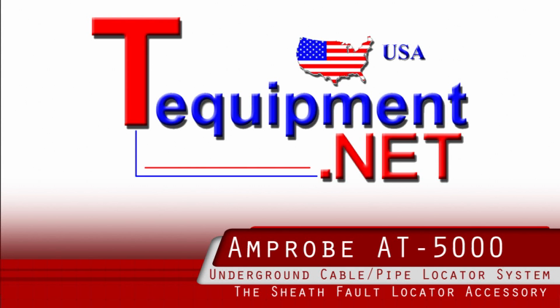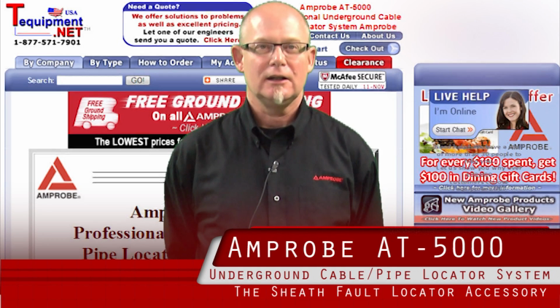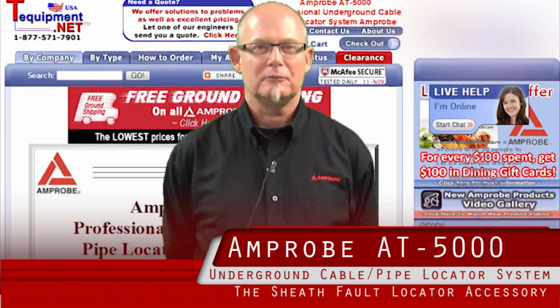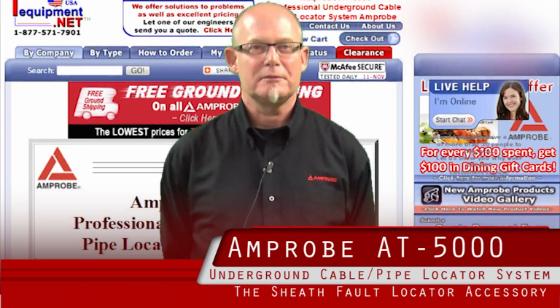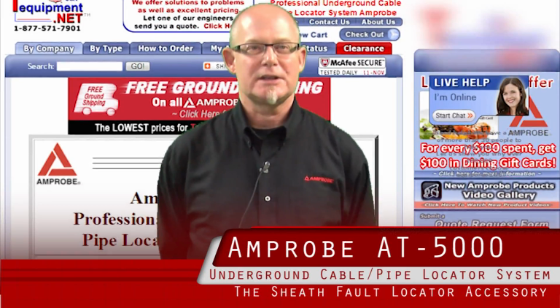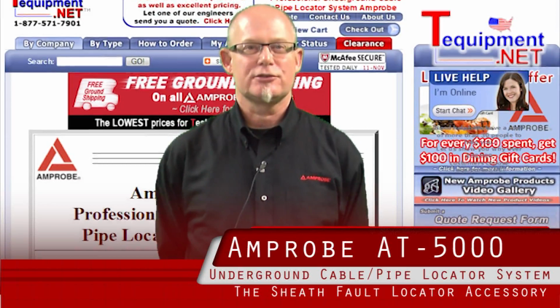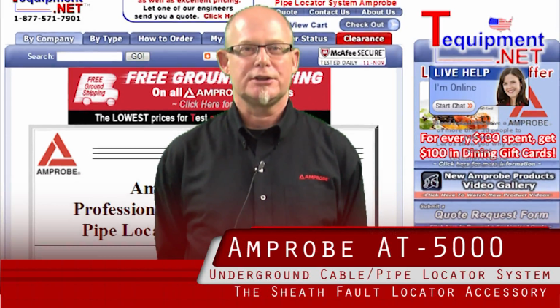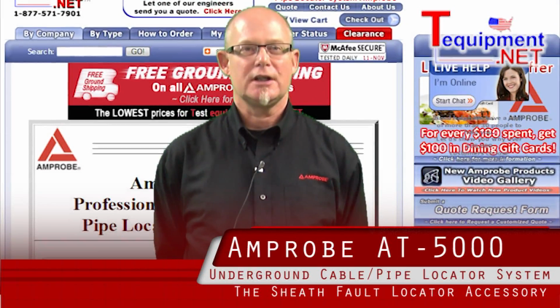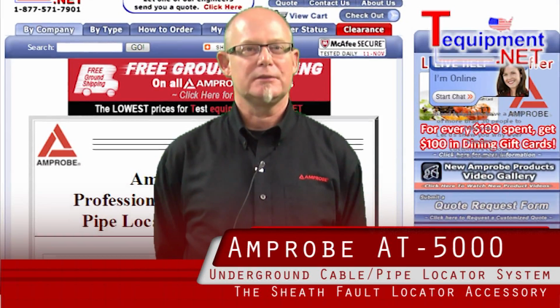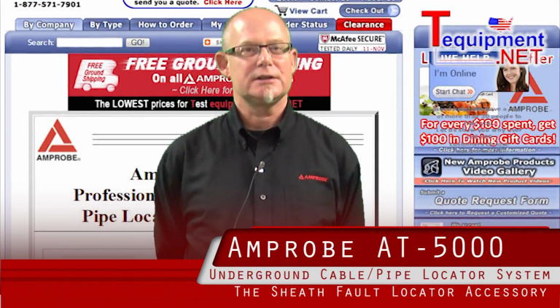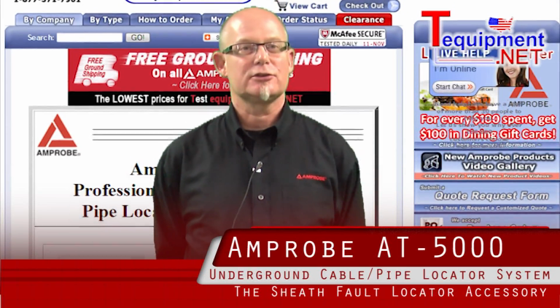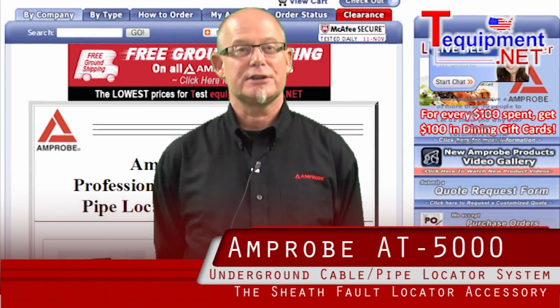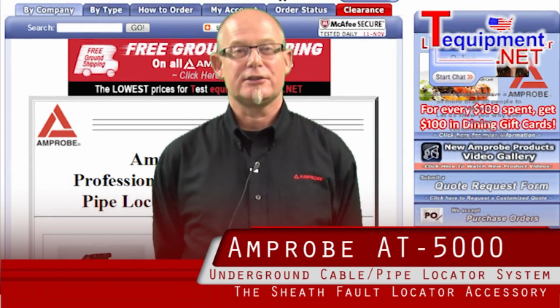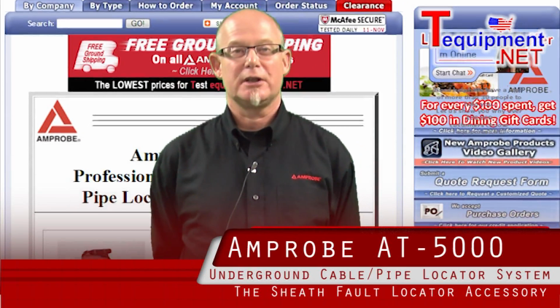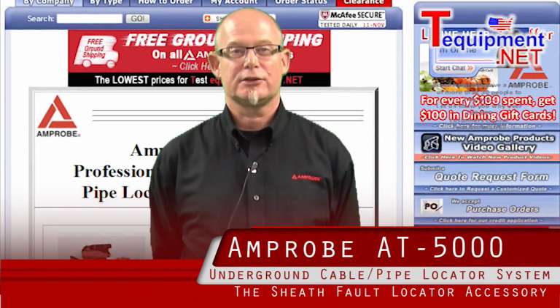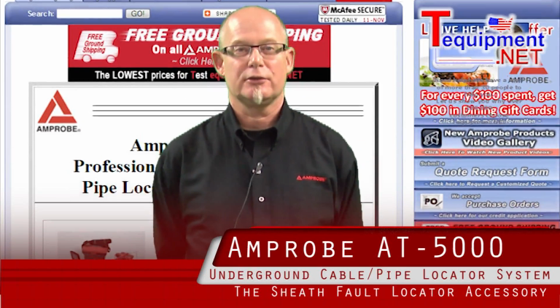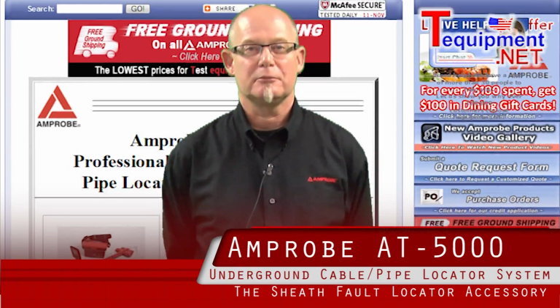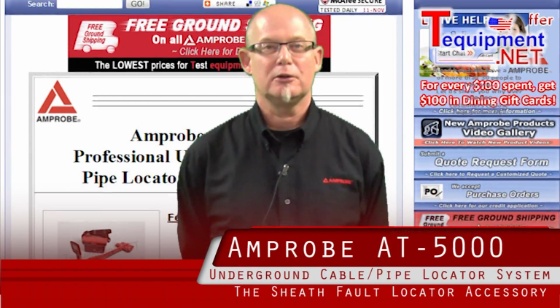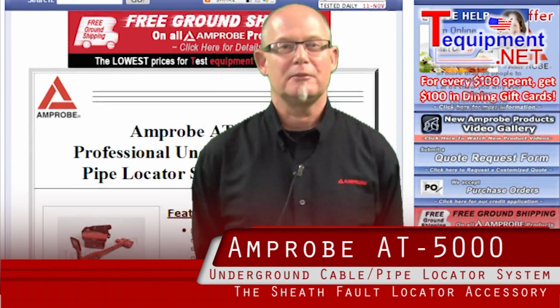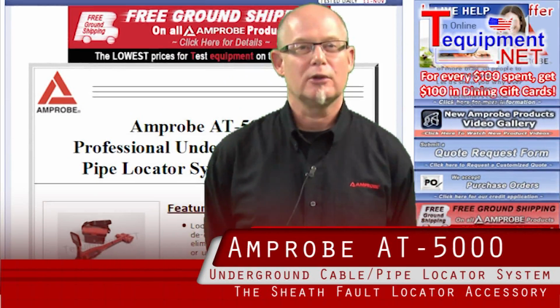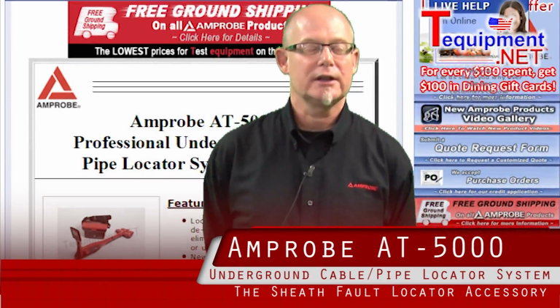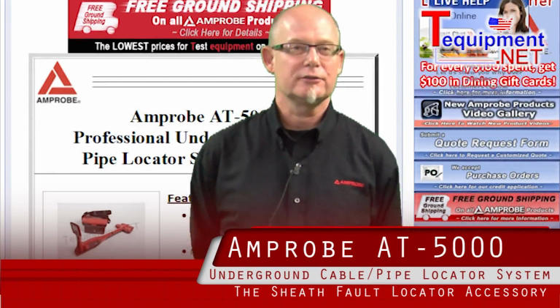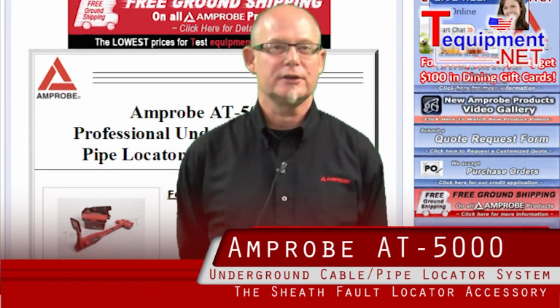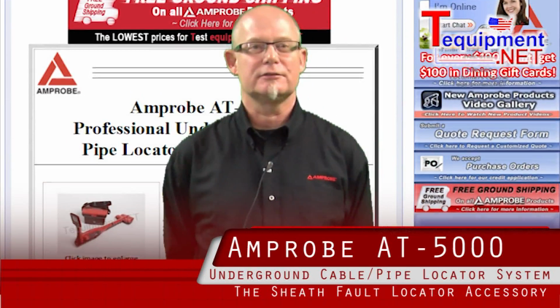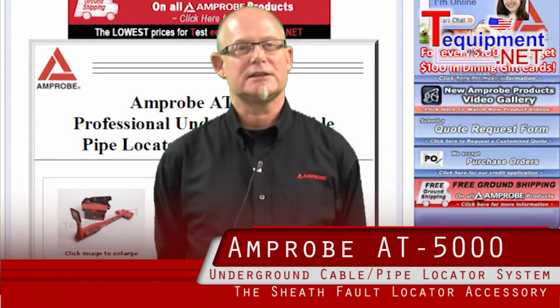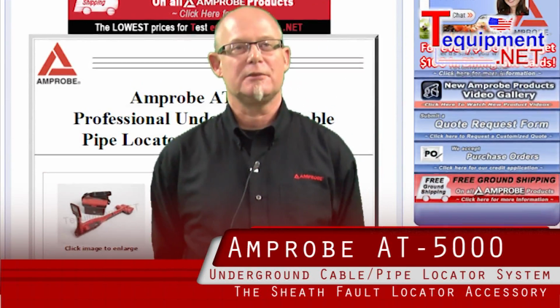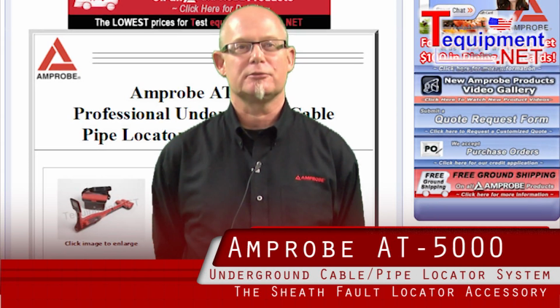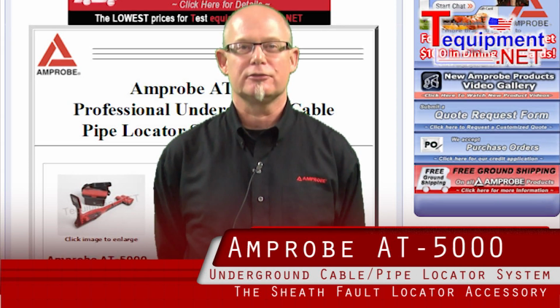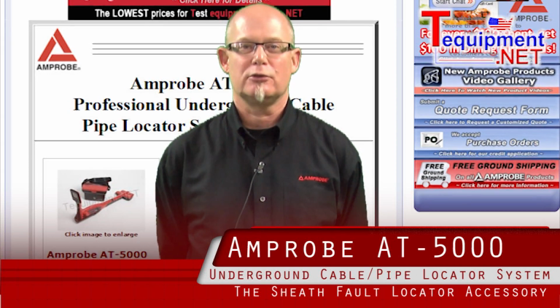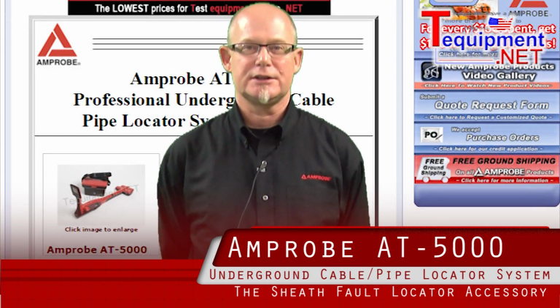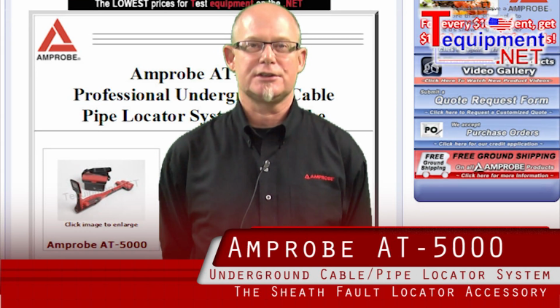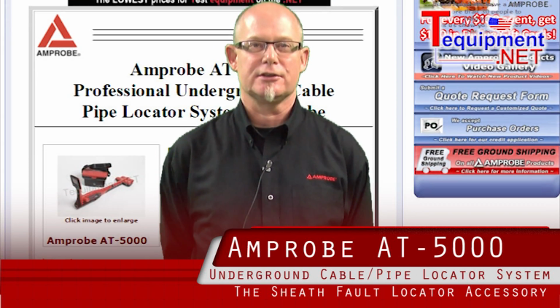Hello, my name is Sans Ritchie. I'm the territory sales manager for Amprobe. I've been working in the field of test and measurement for 26 years.